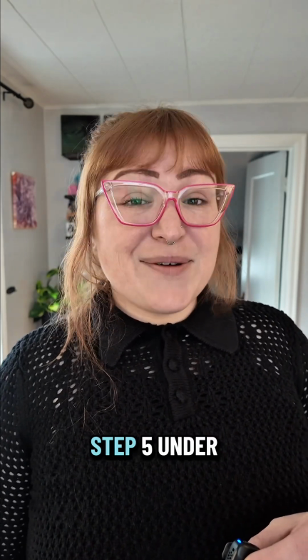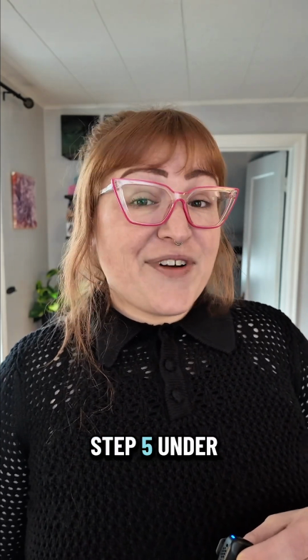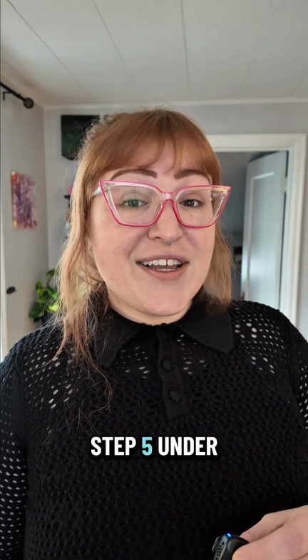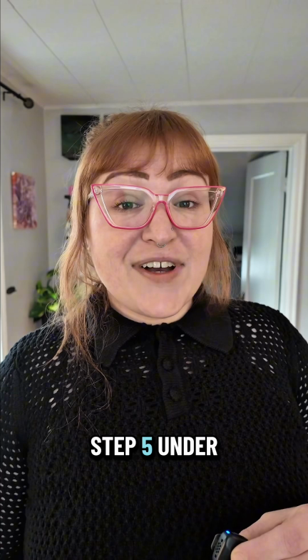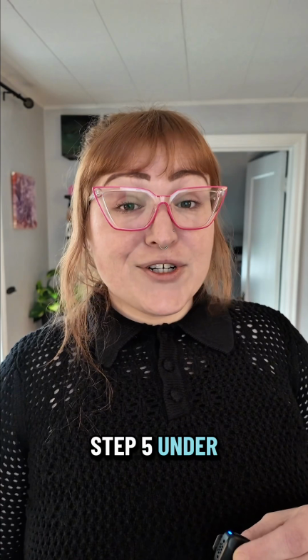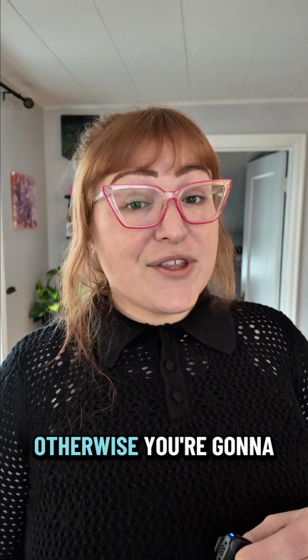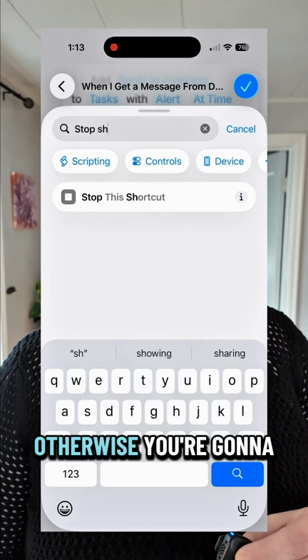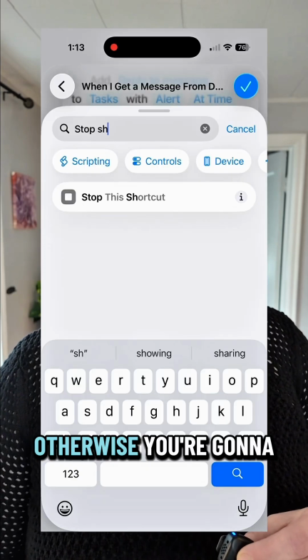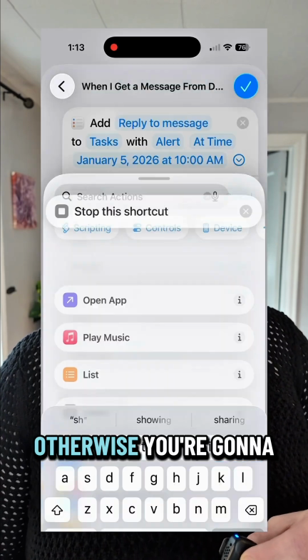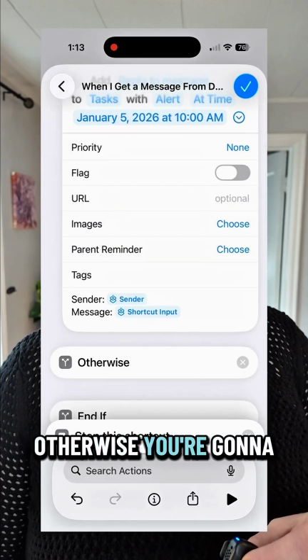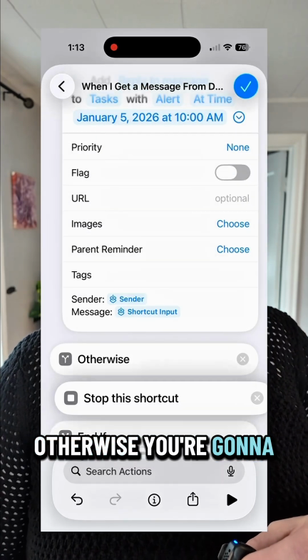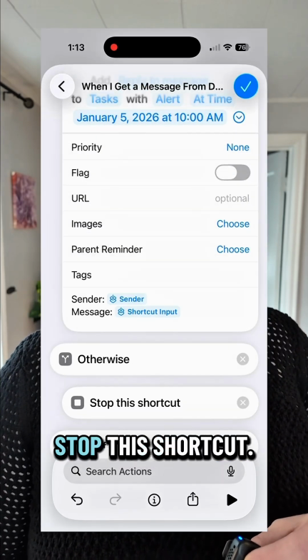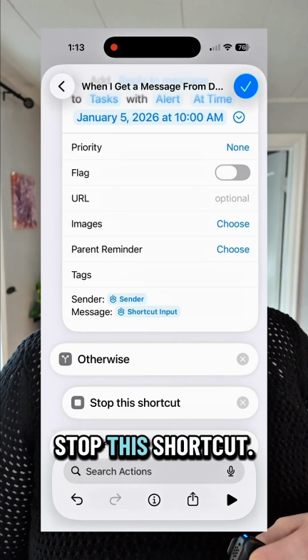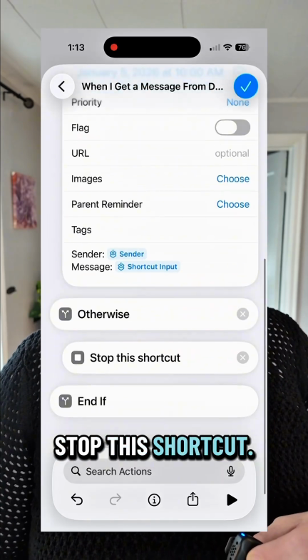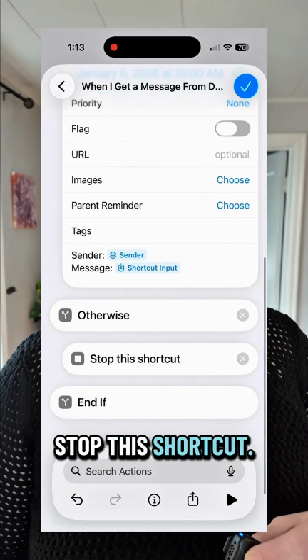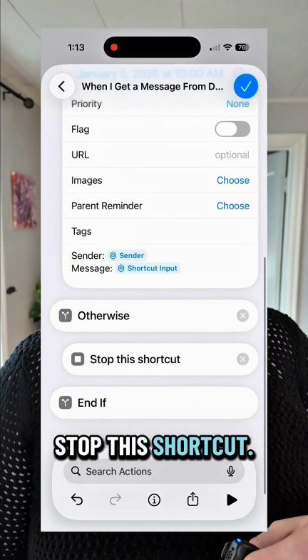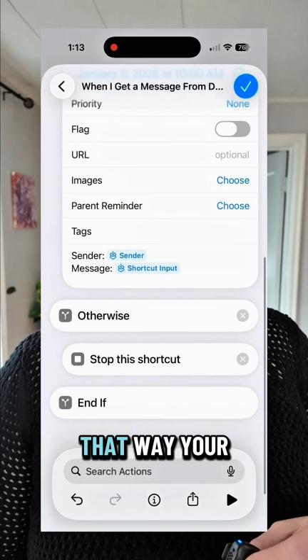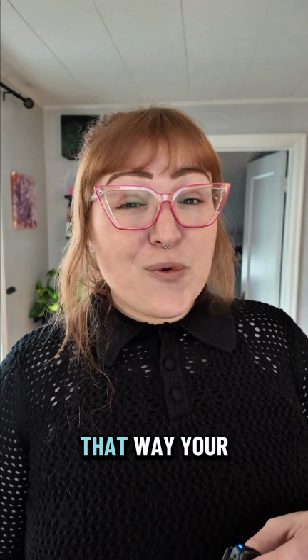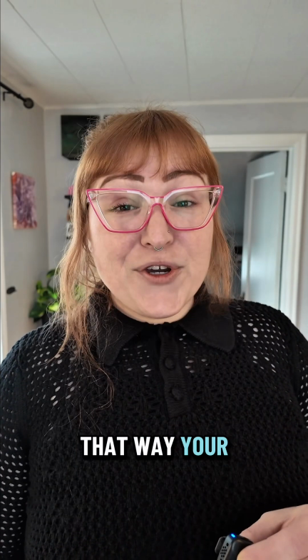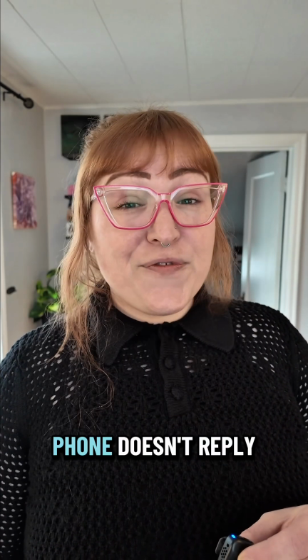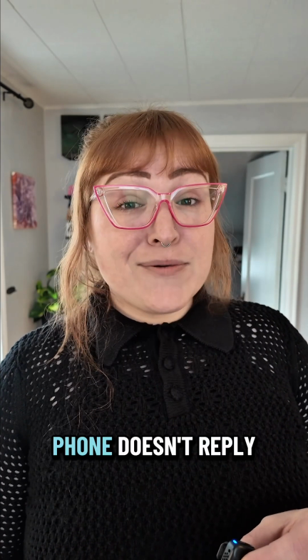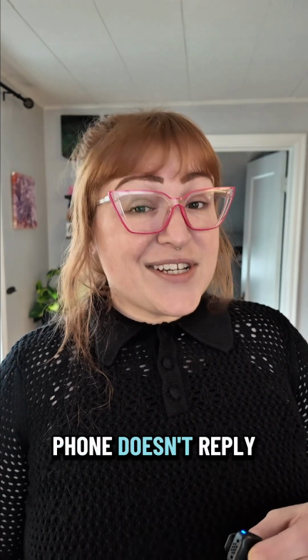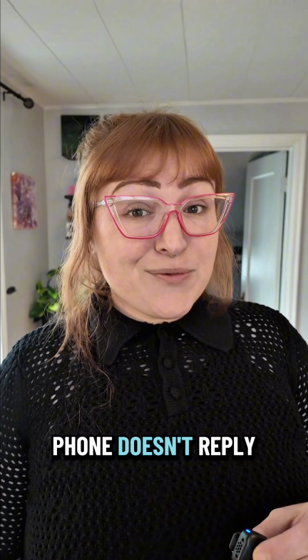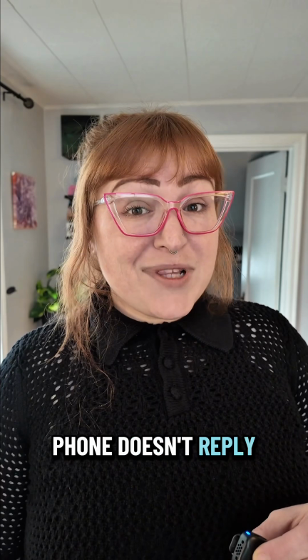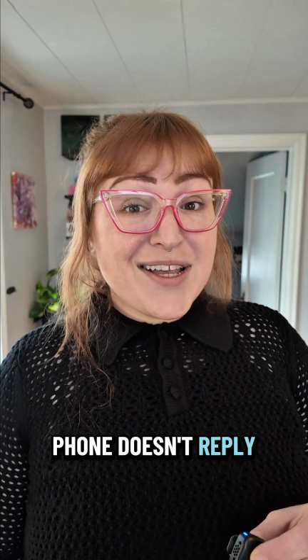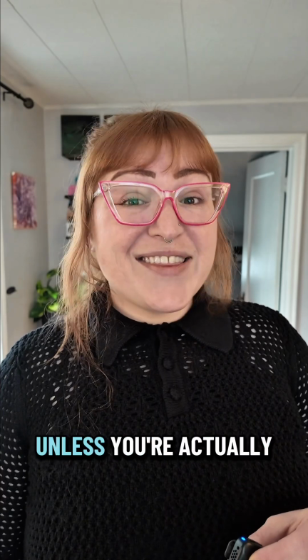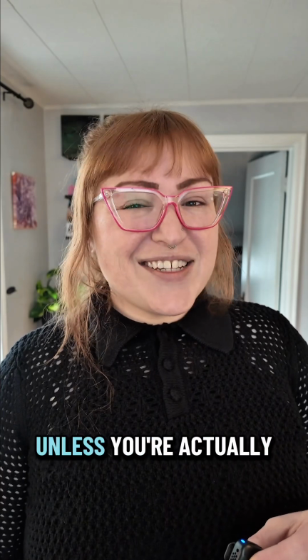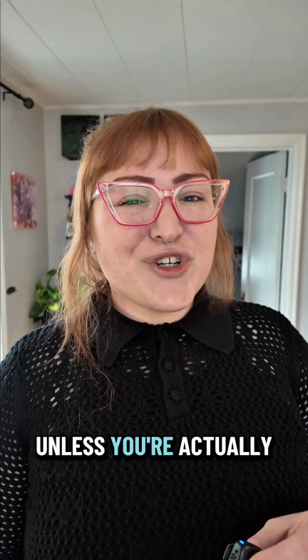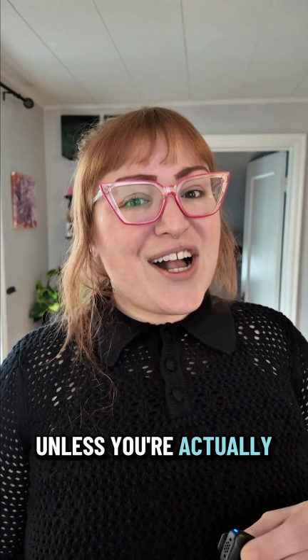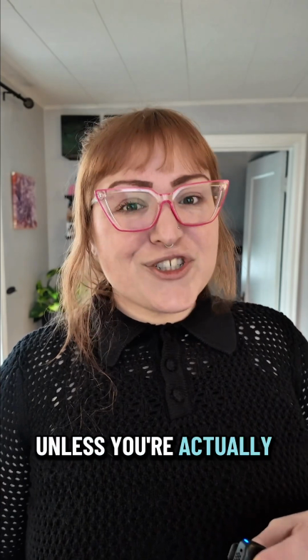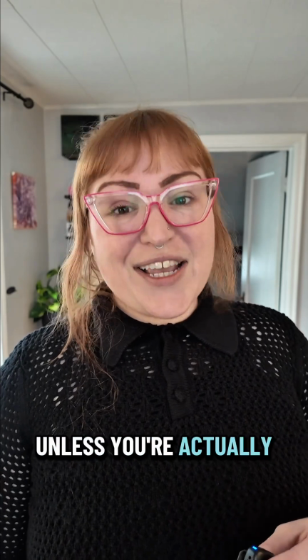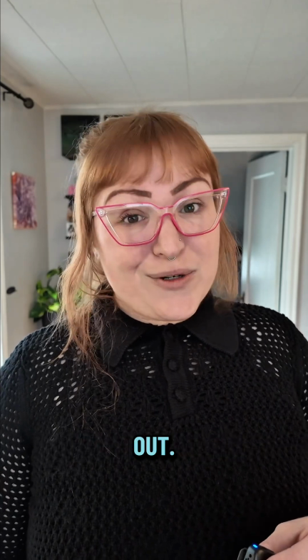Step five: under 'Otherwise,' you're going to stop this shortcut. That way your phone doesn't reply unless you're actually out.